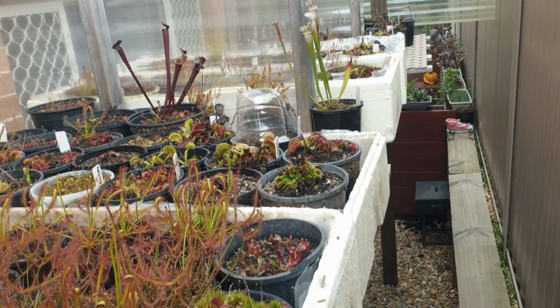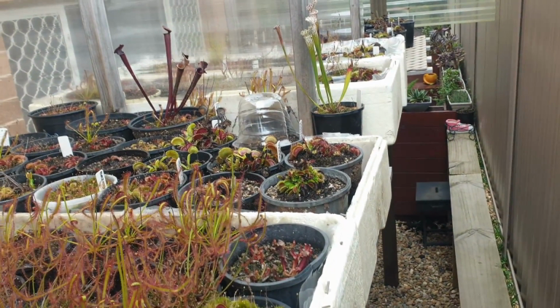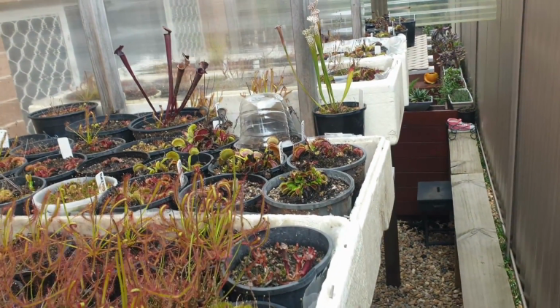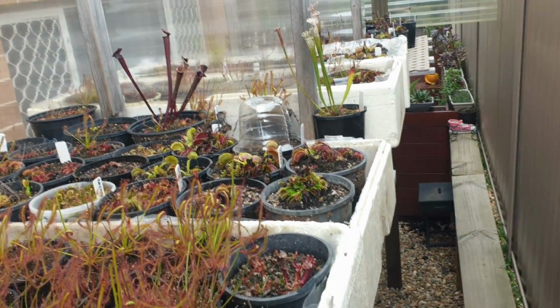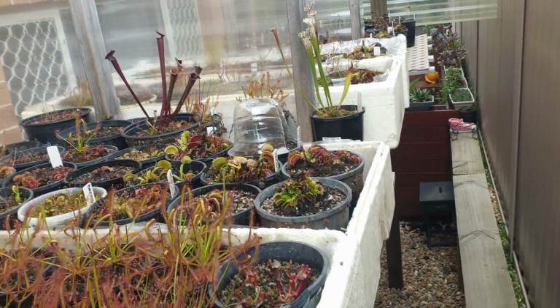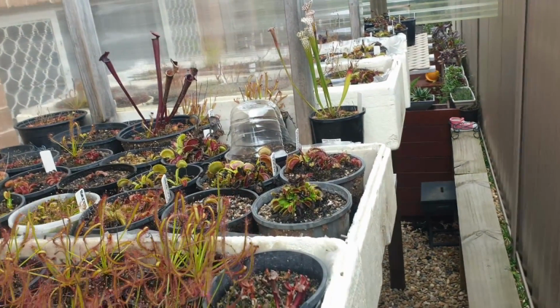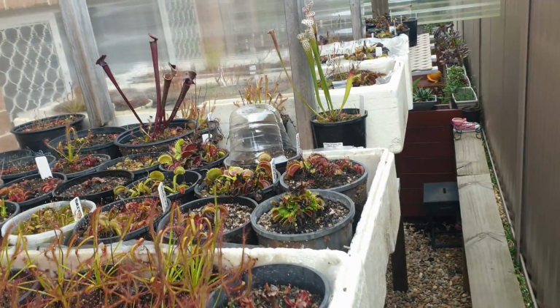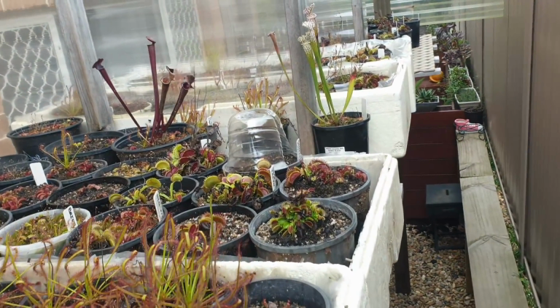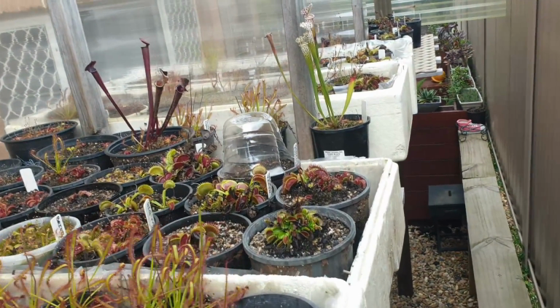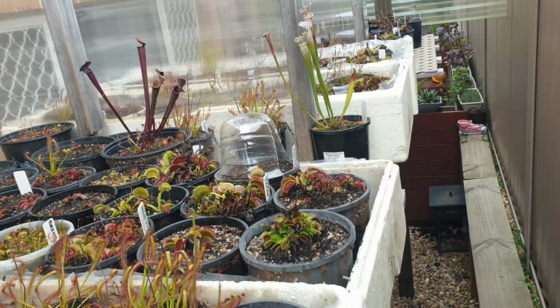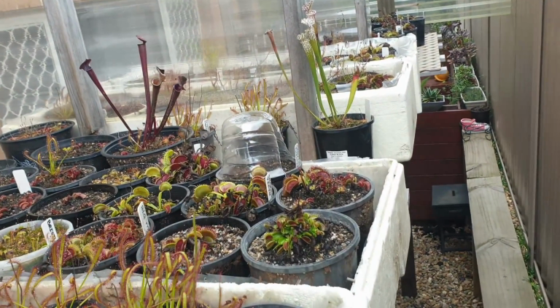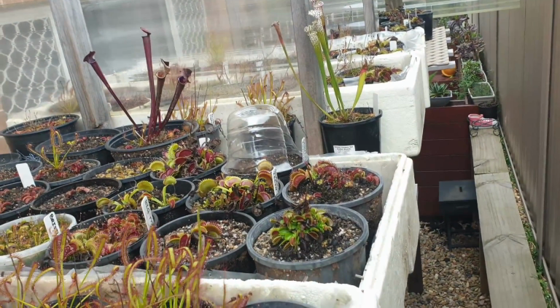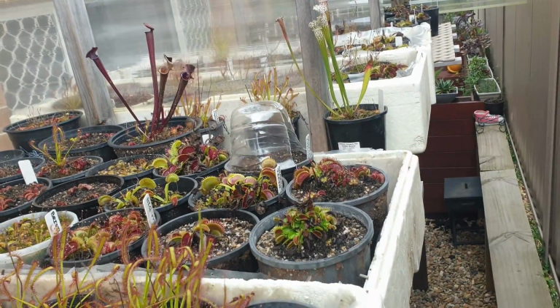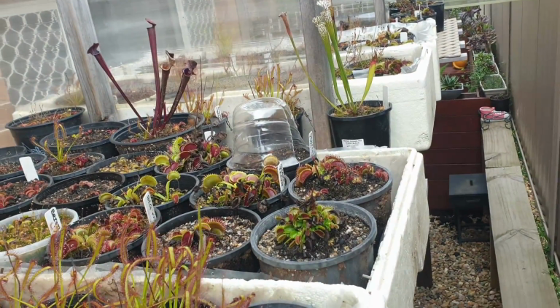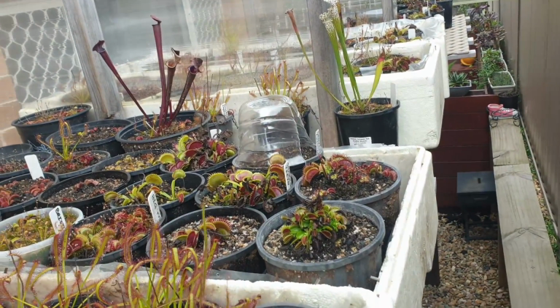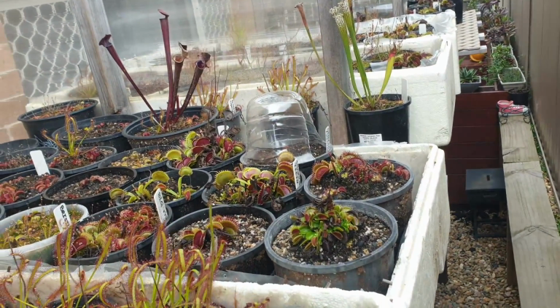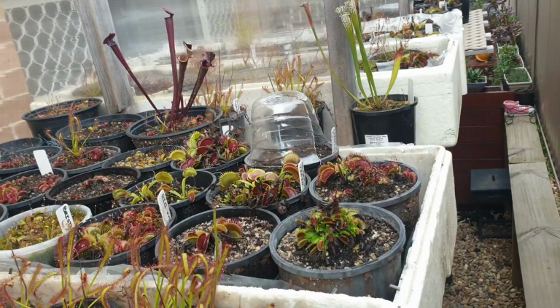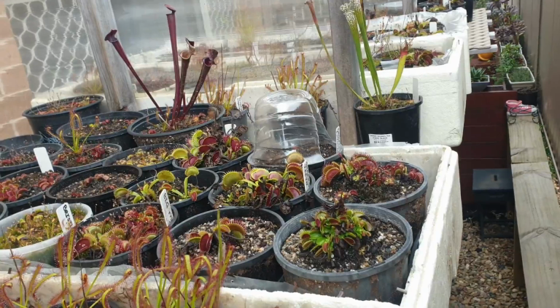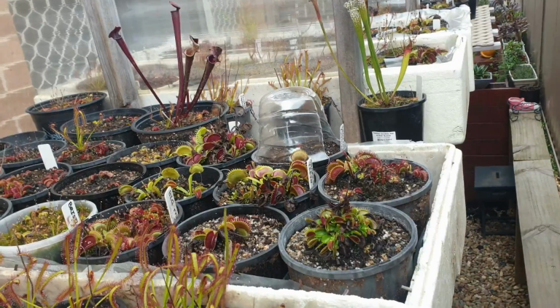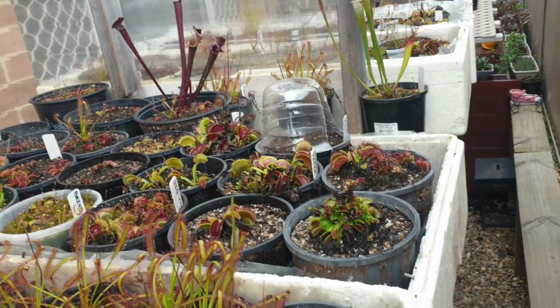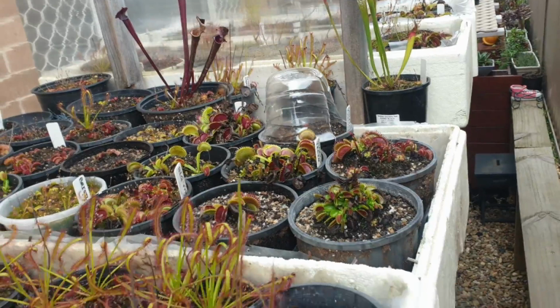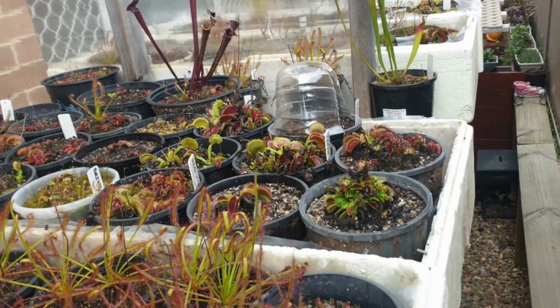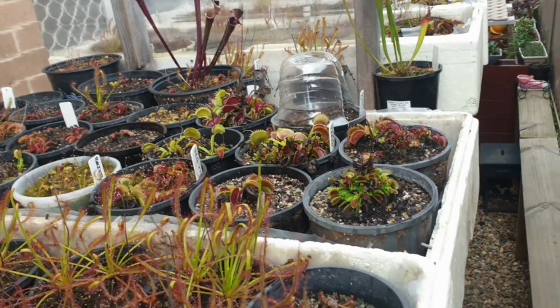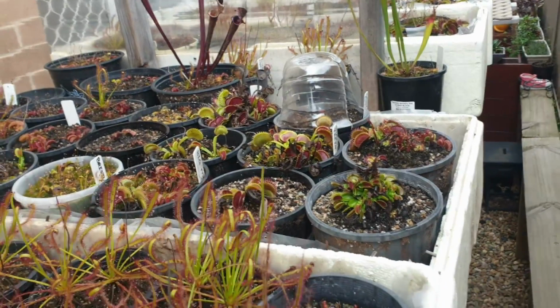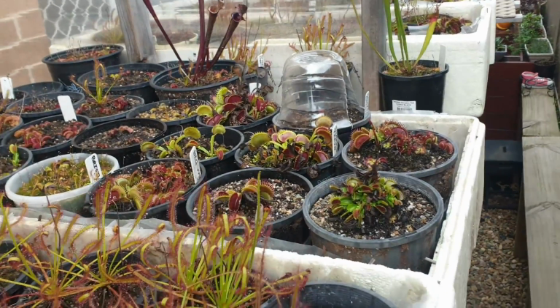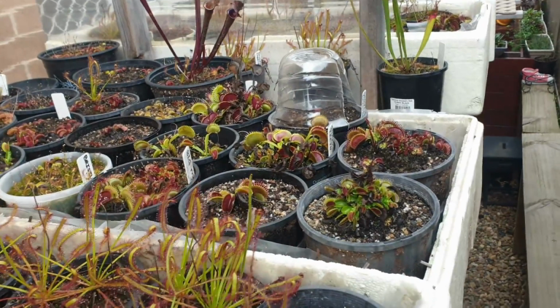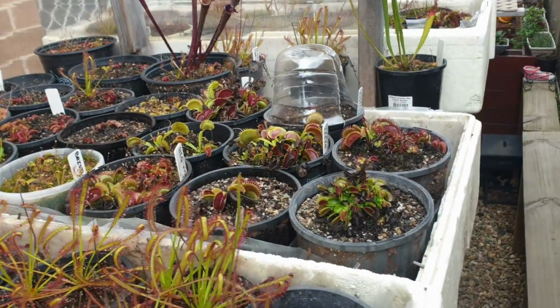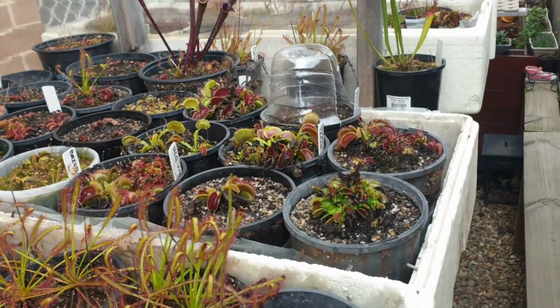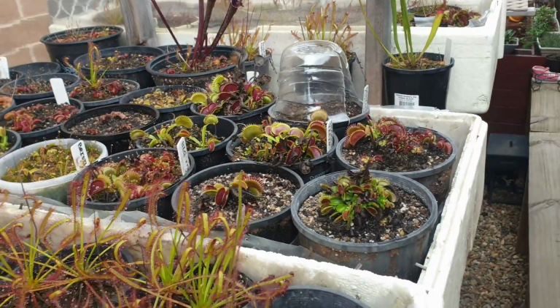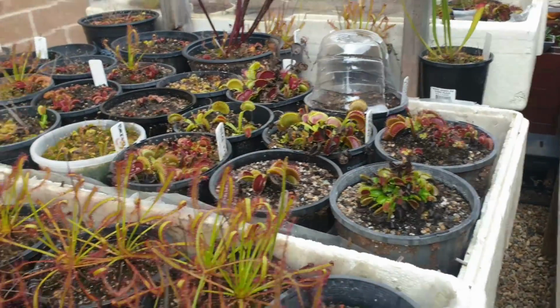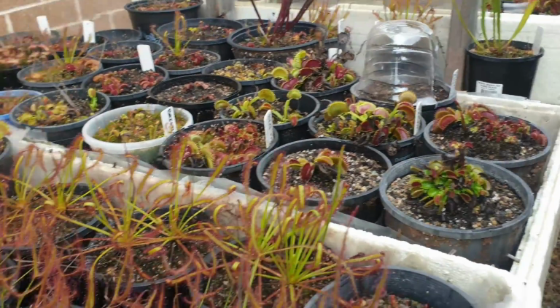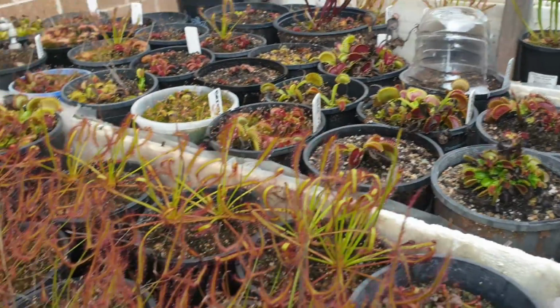As a general rule, the more sunlight you can give these plants, the healthier and more vibrantly colored they will be.